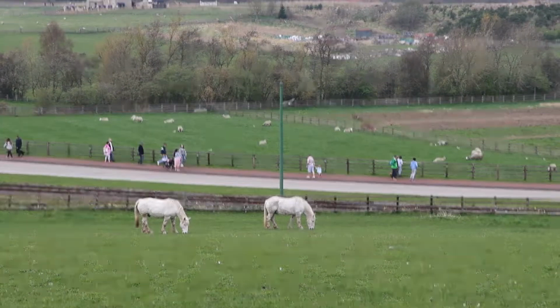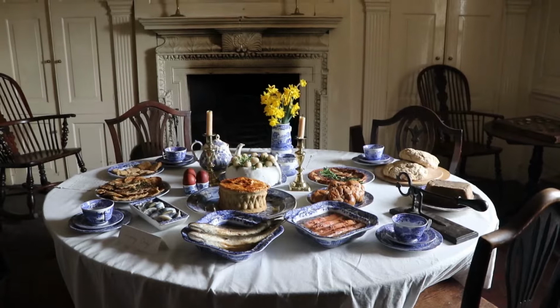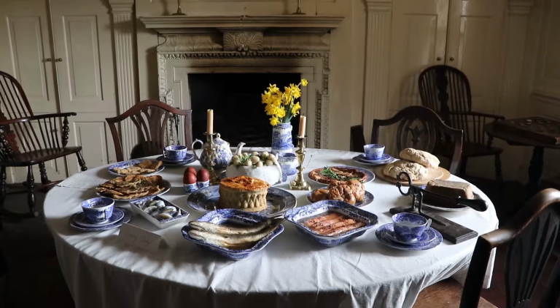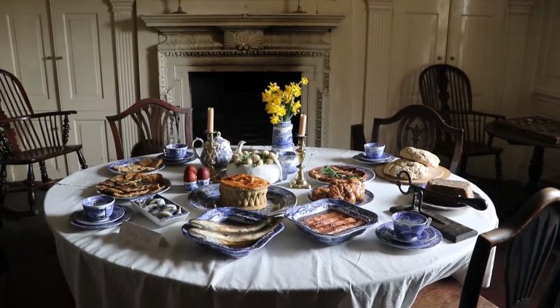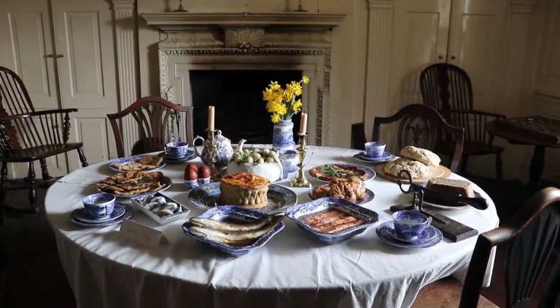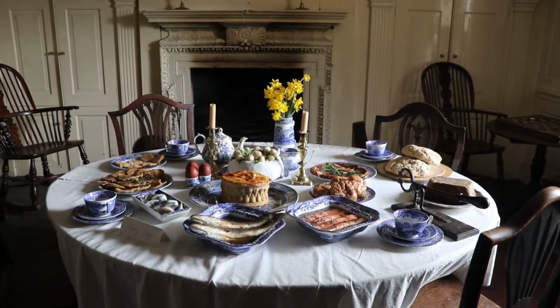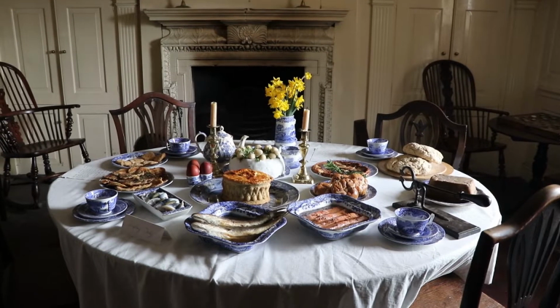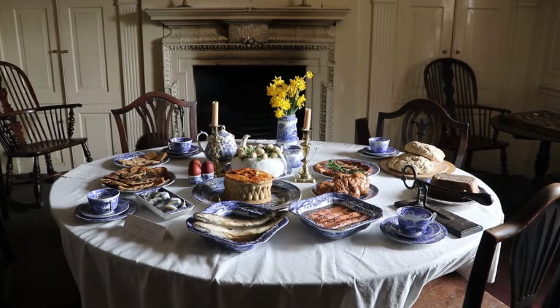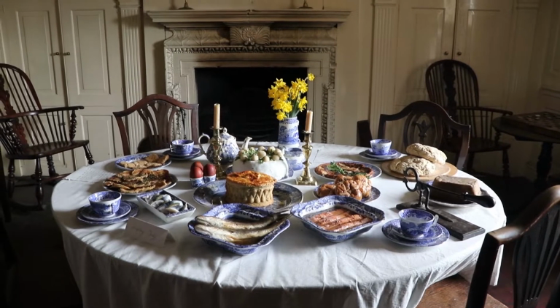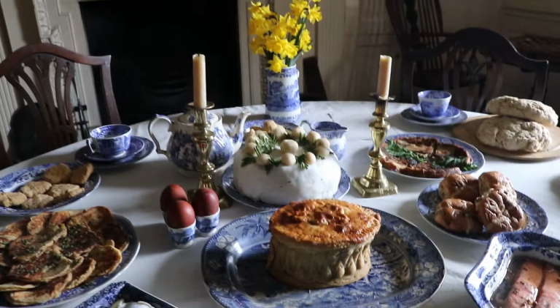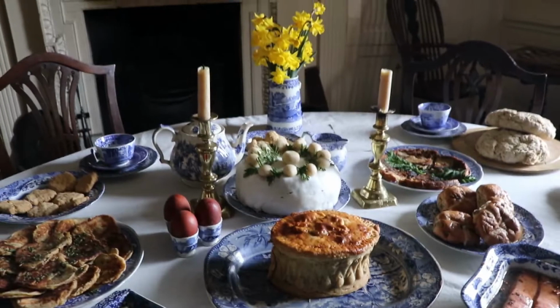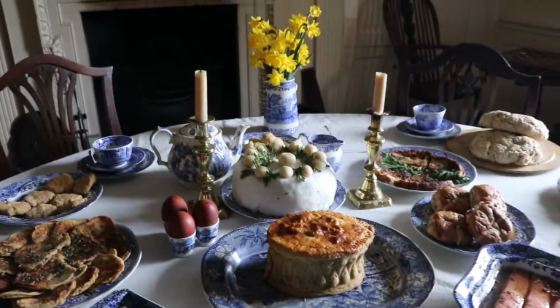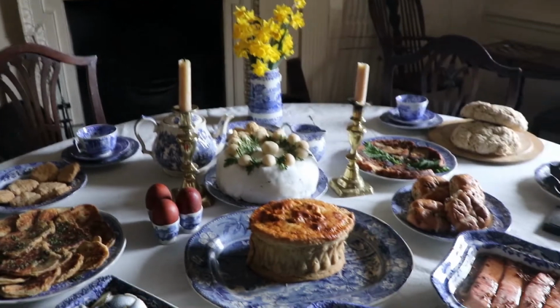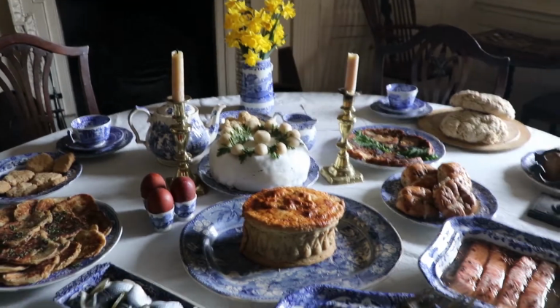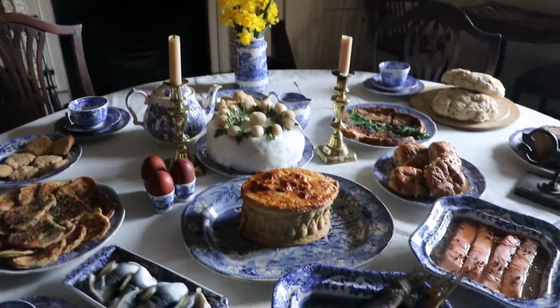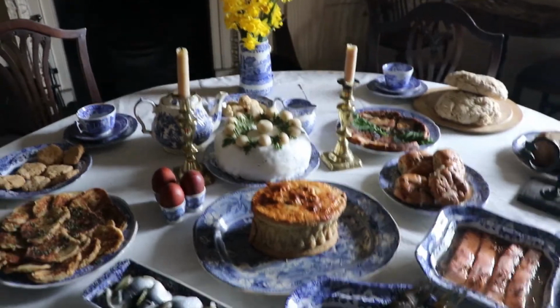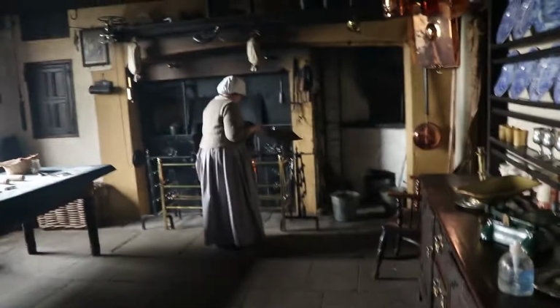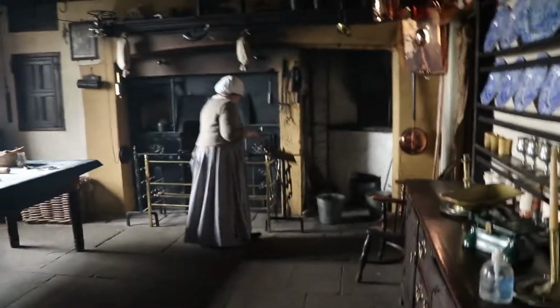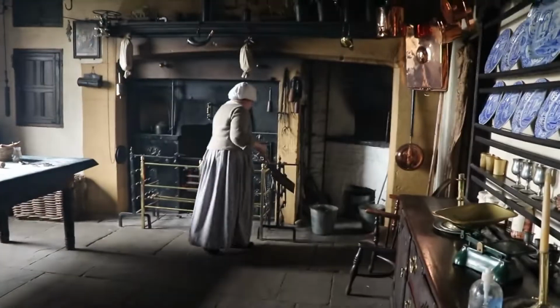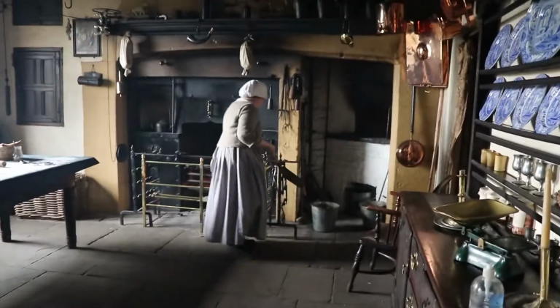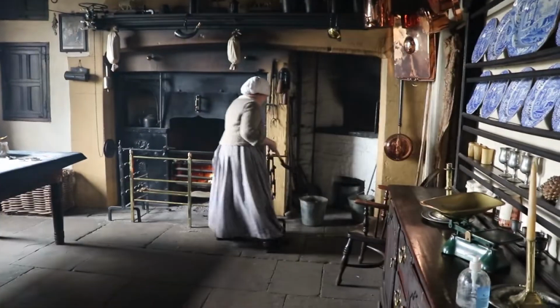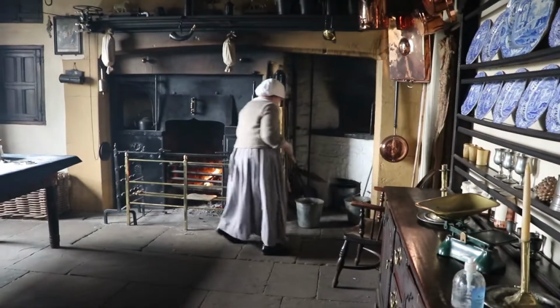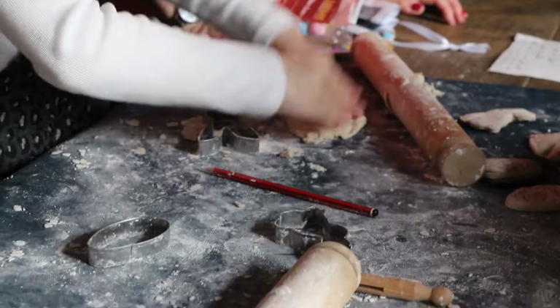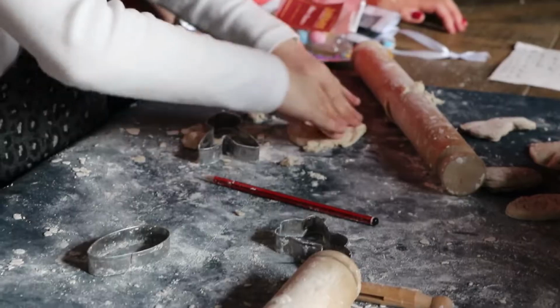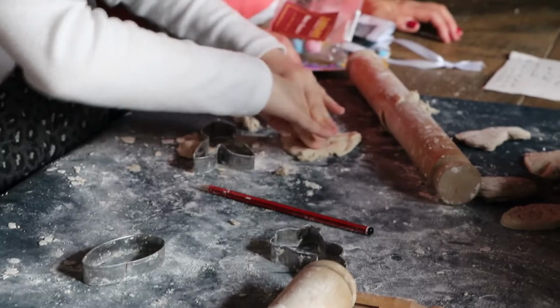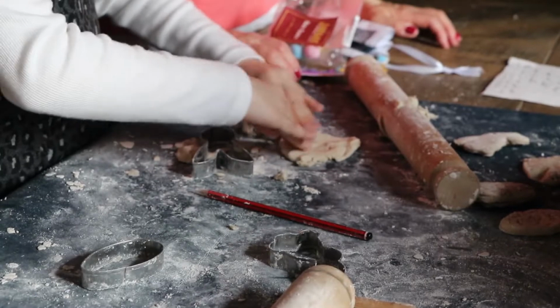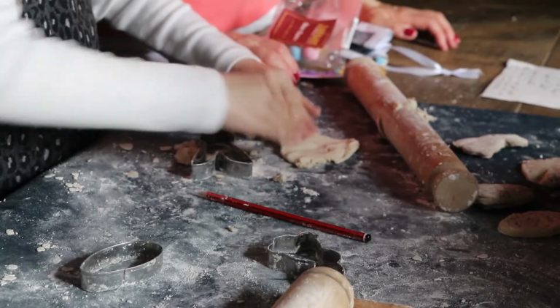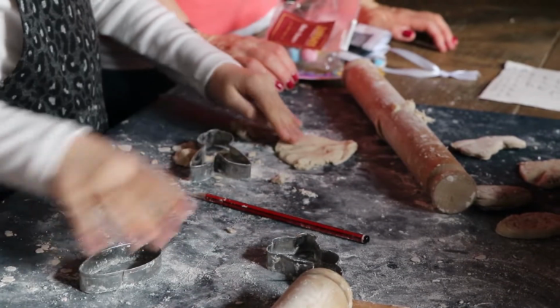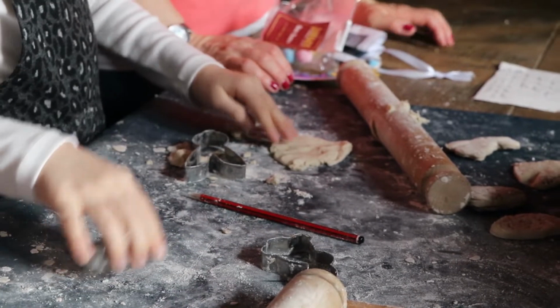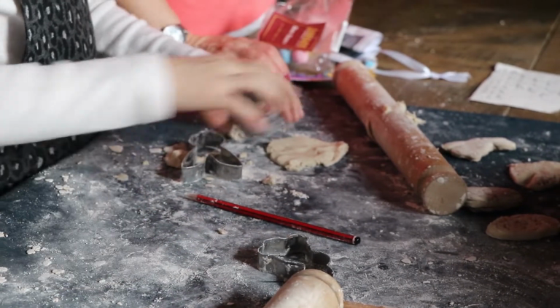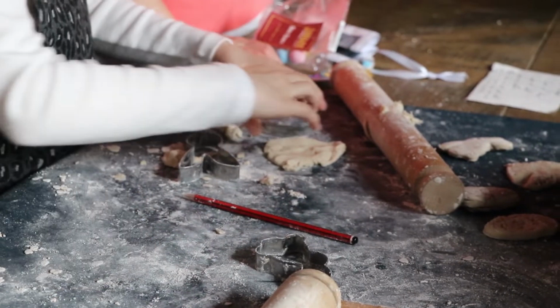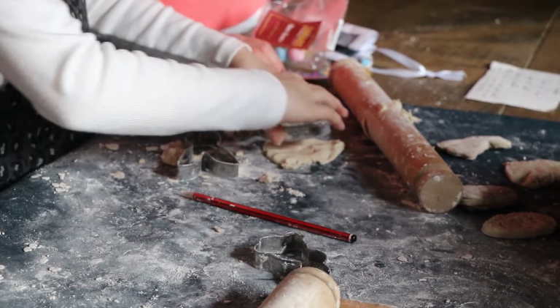This is a family meal on Easter in the 1820s. You can enjoy making some soft bread.